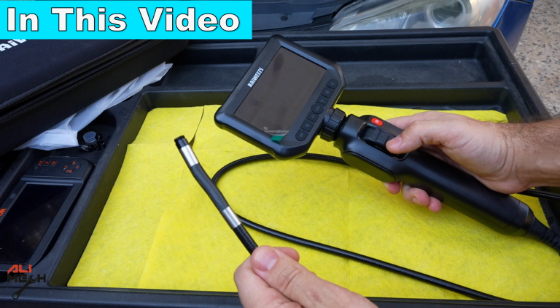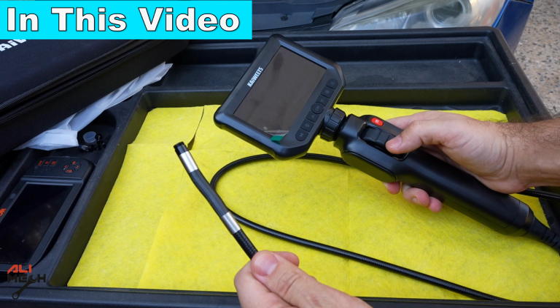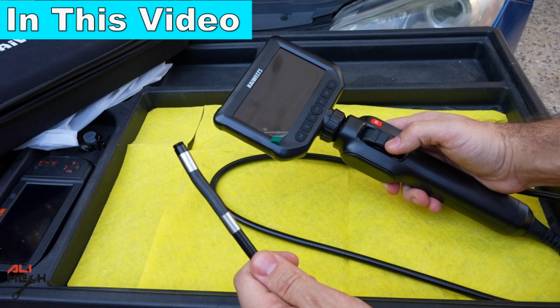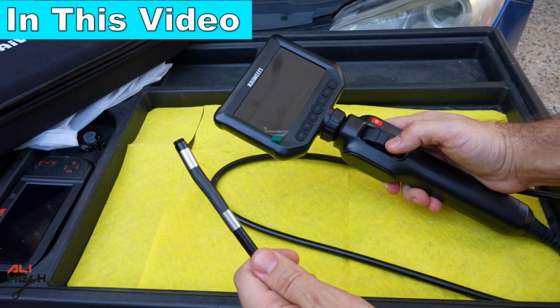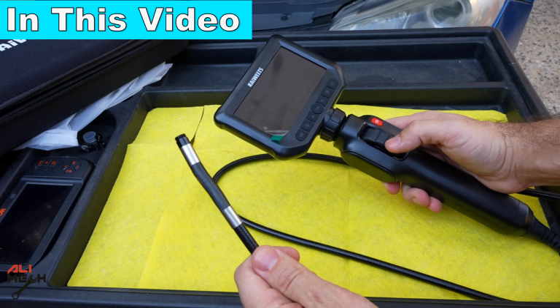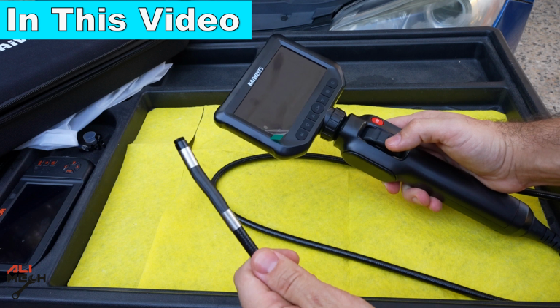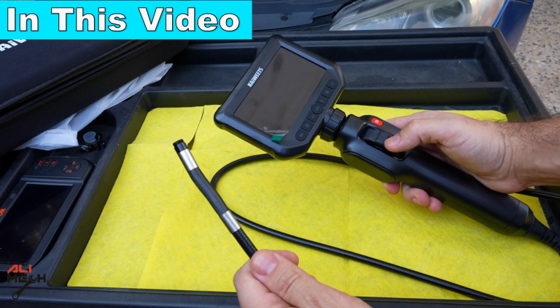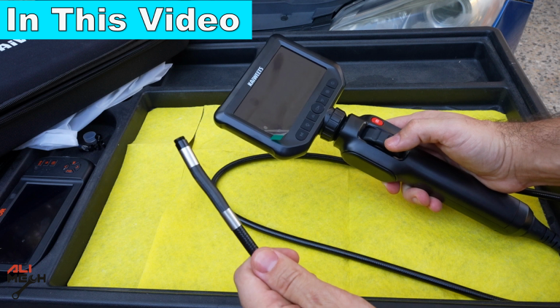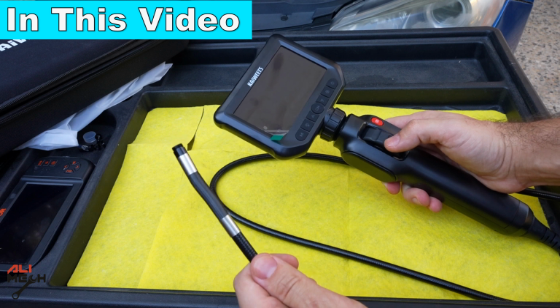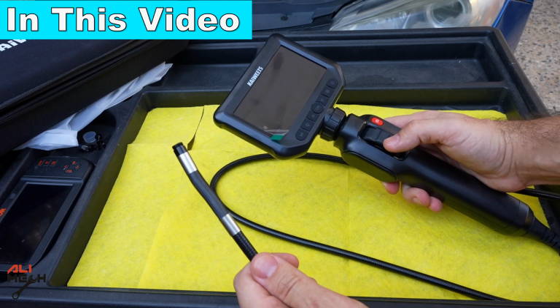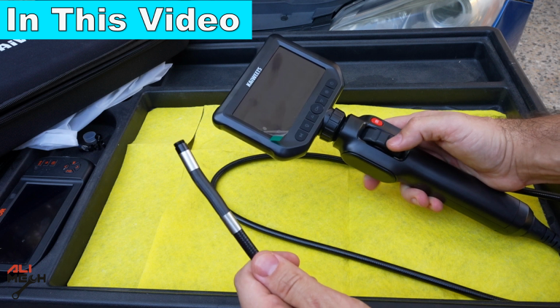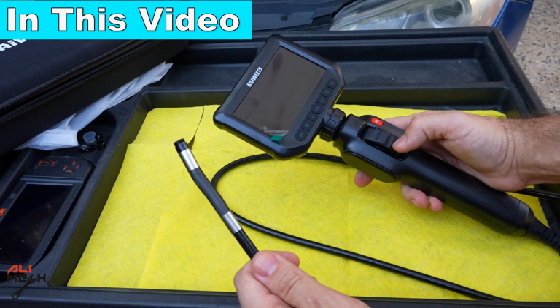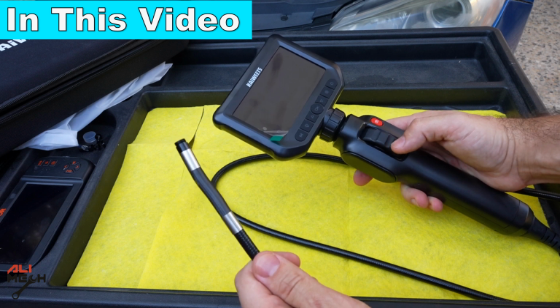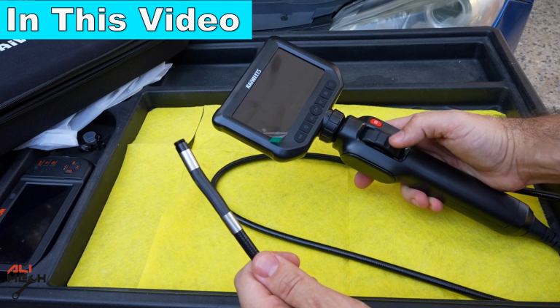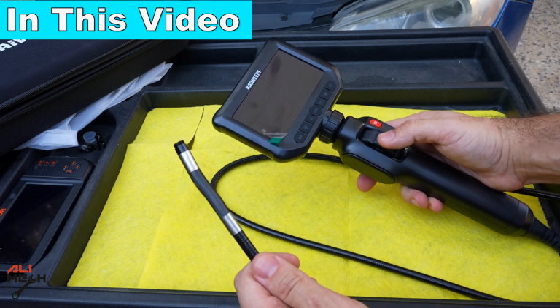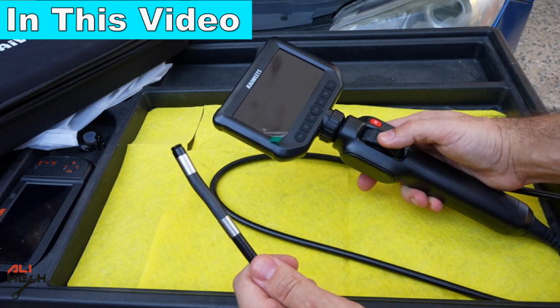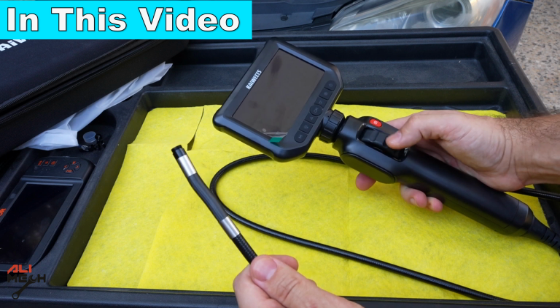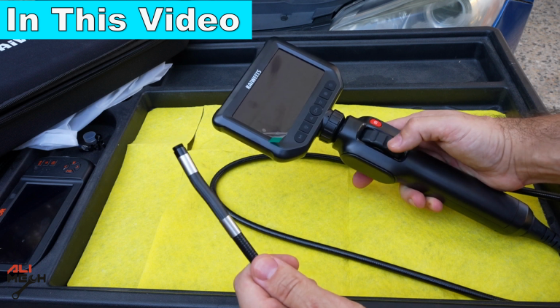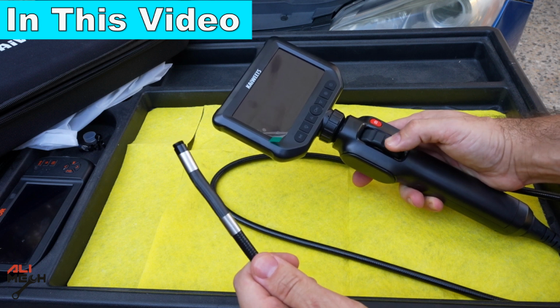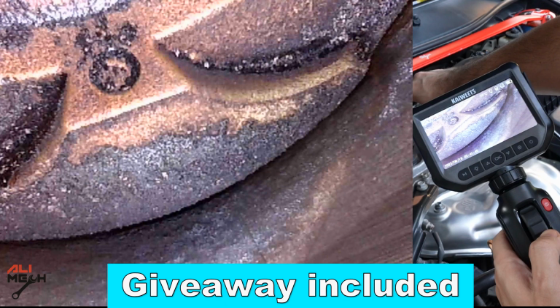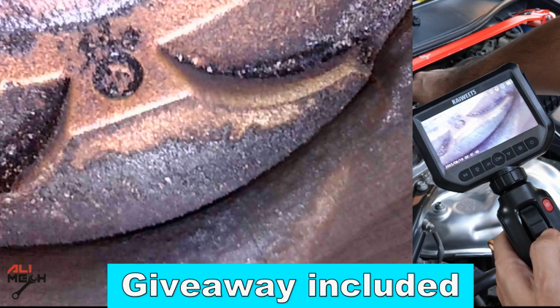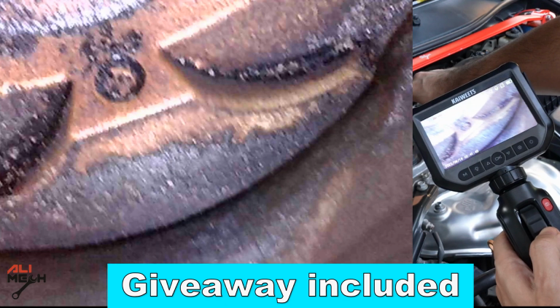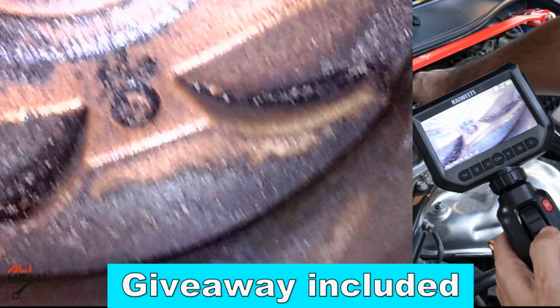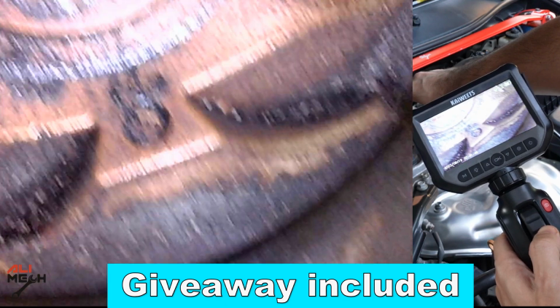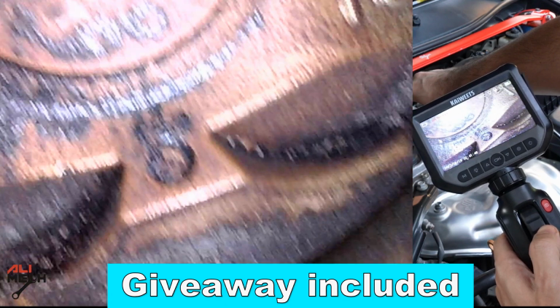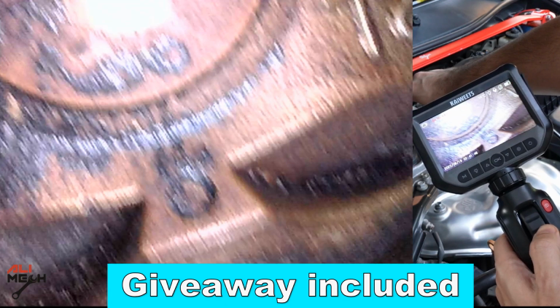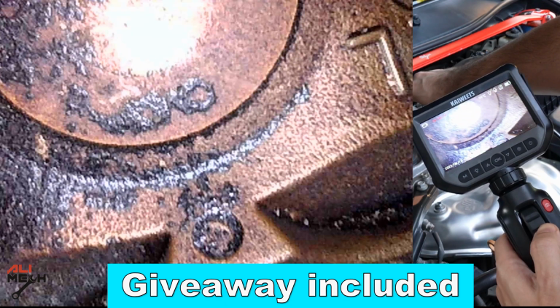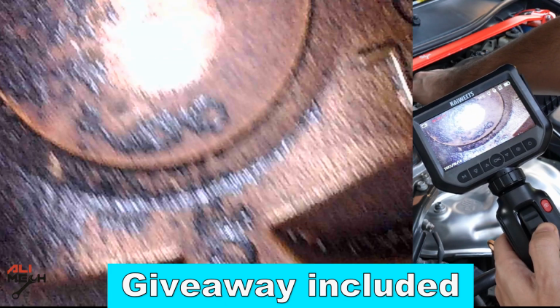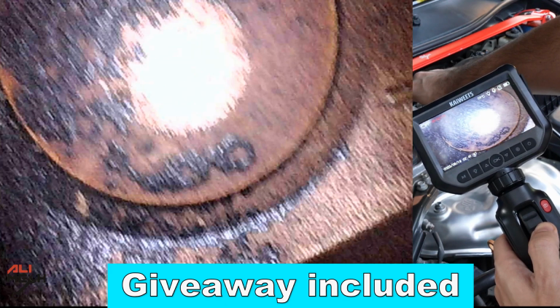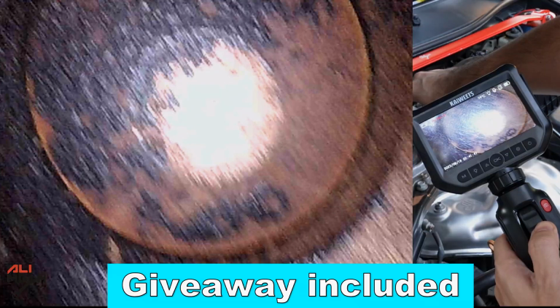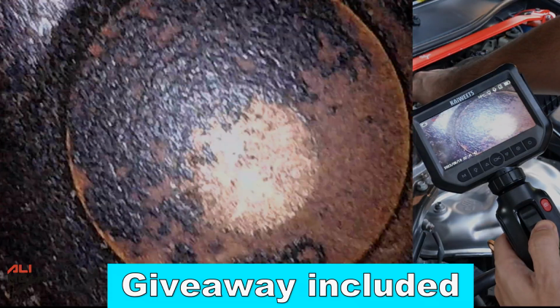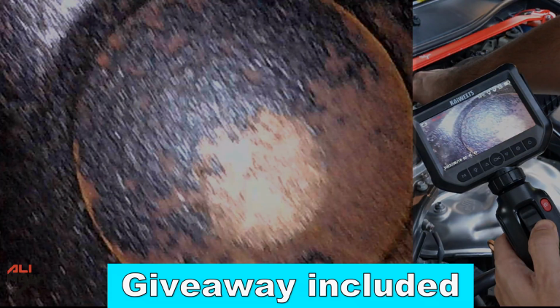One of the good features with this endoscope camera is you have this knob and you can twist the camera like this.